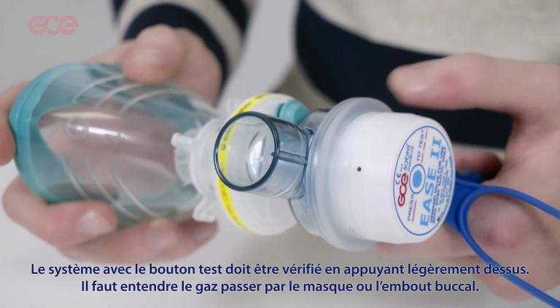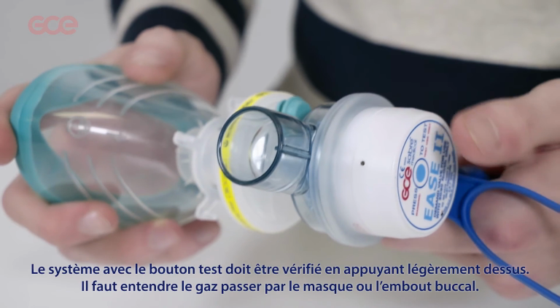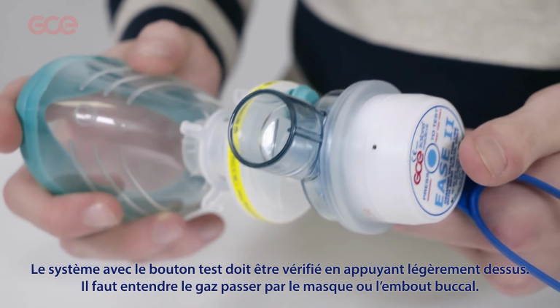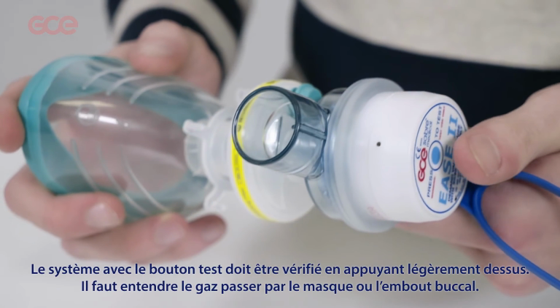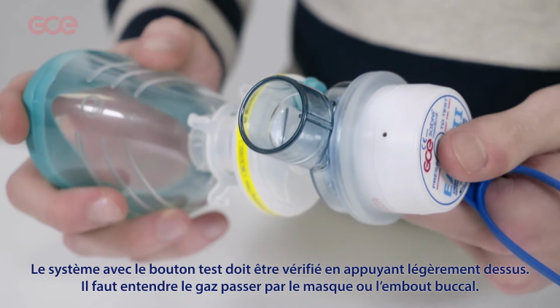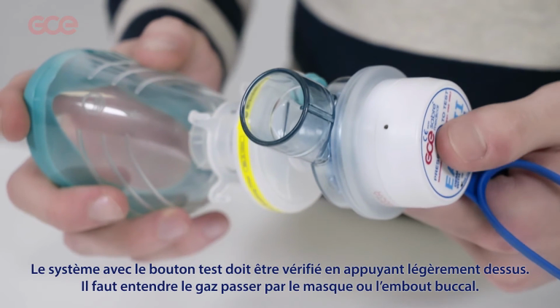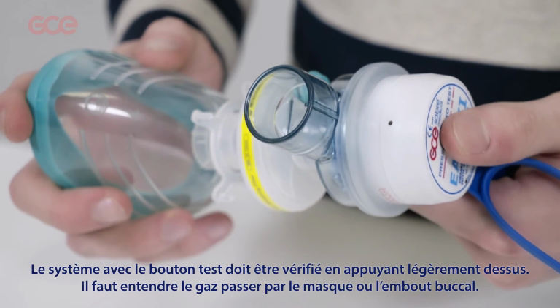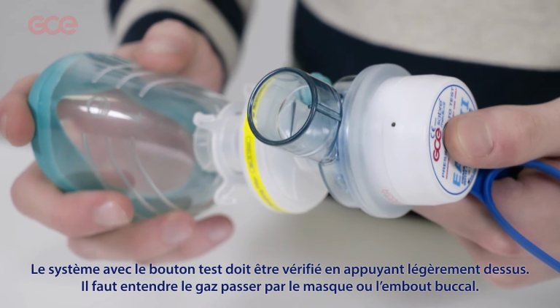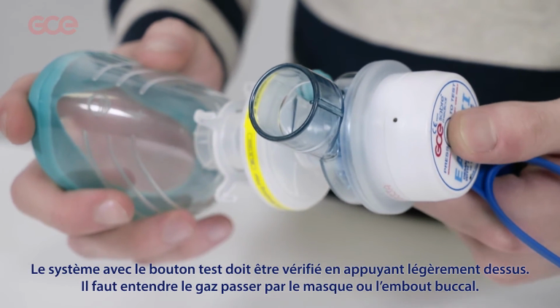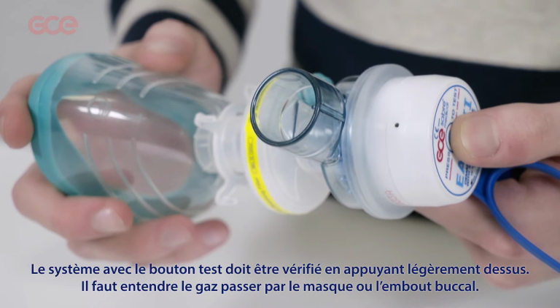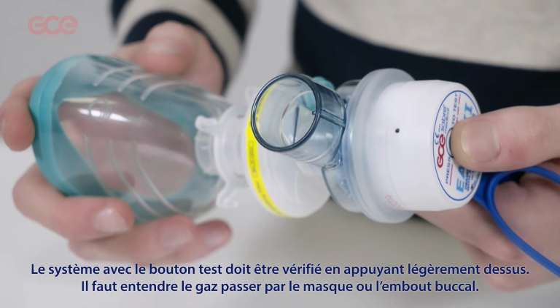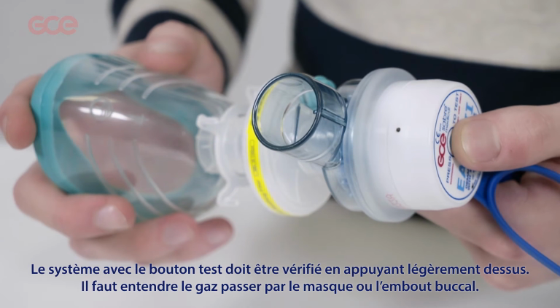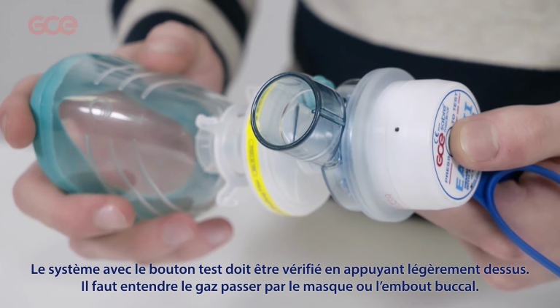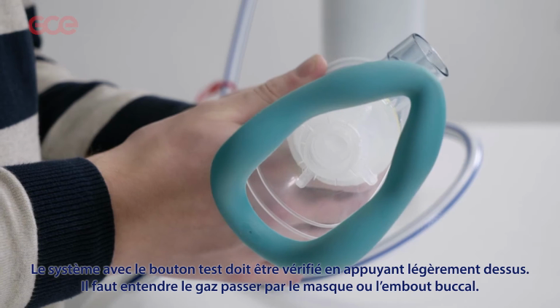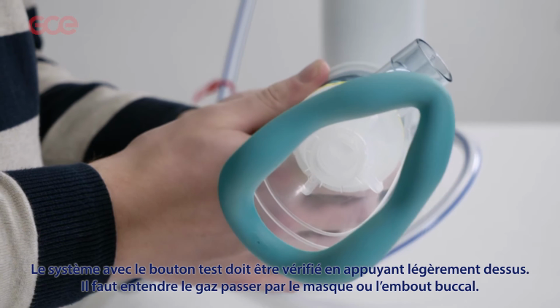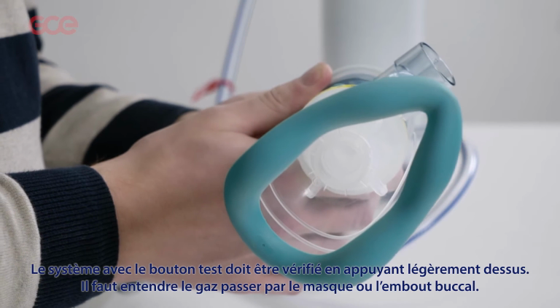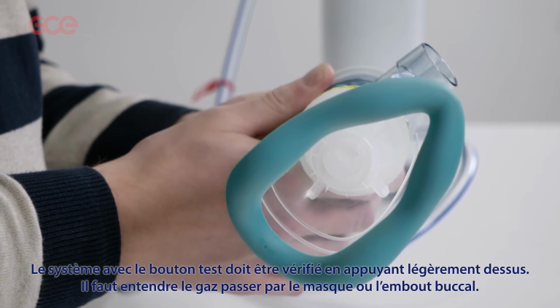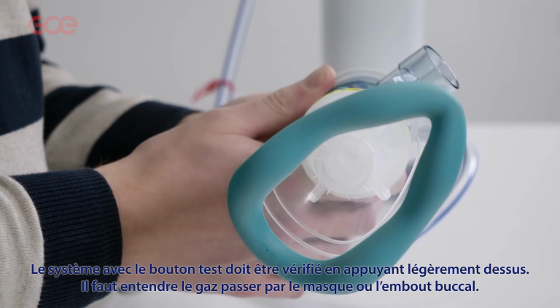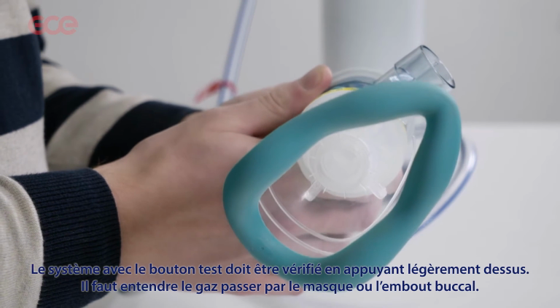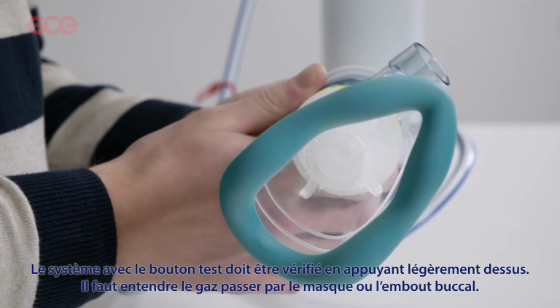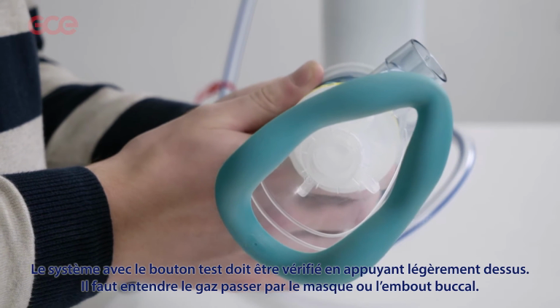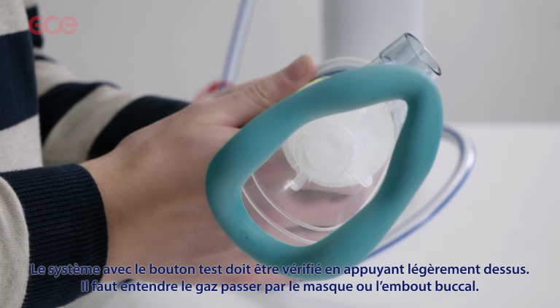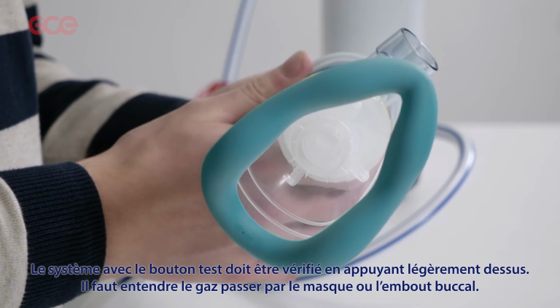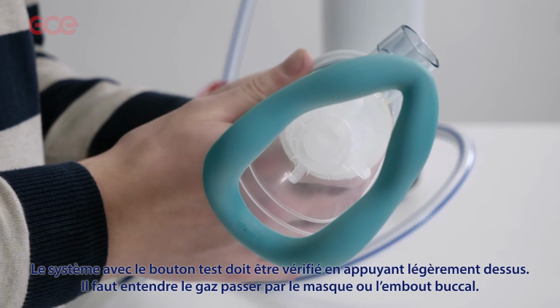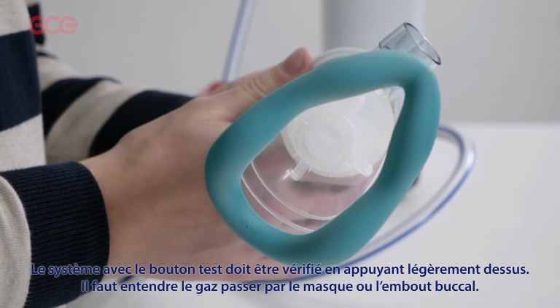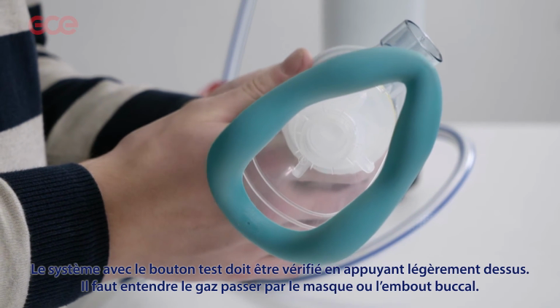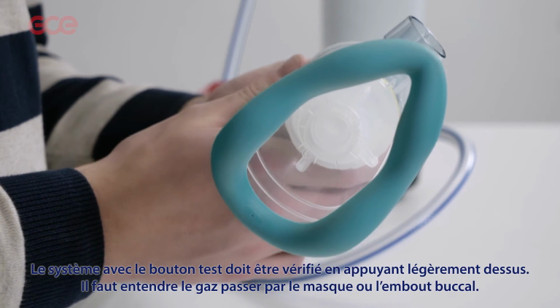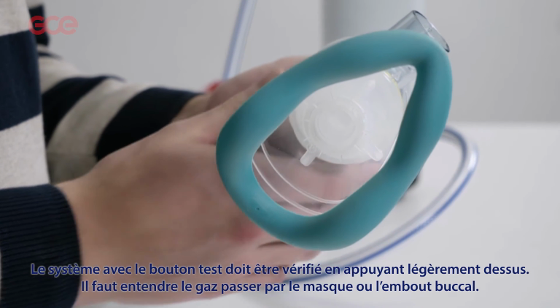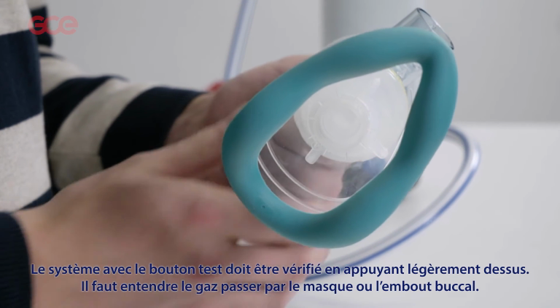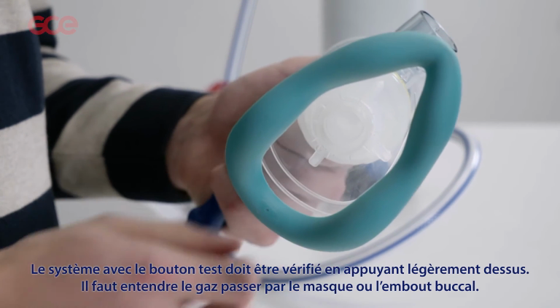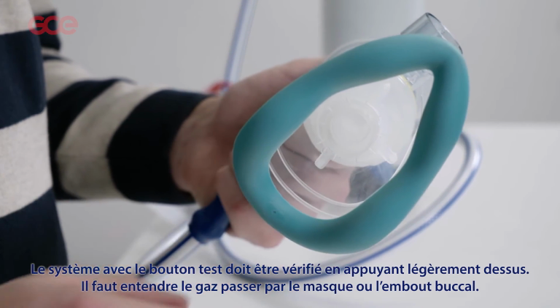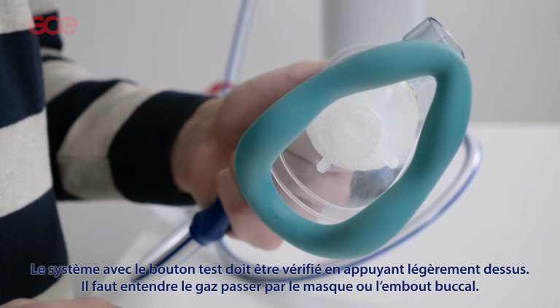Units should be checked by lightly pressing the test button. Gas should be heard flowing through the mask or mouthpiece.